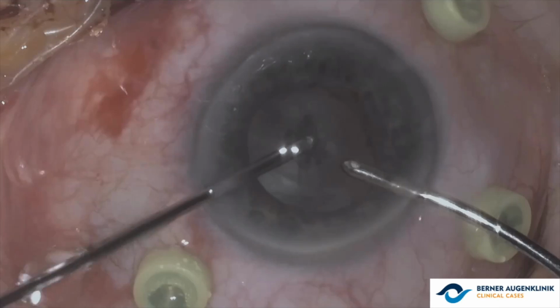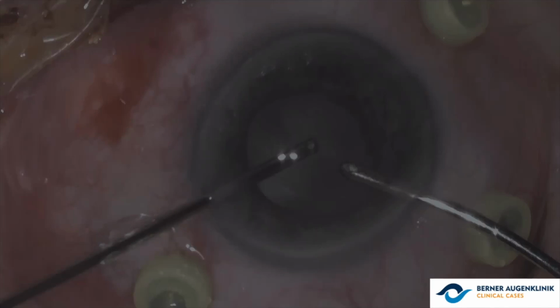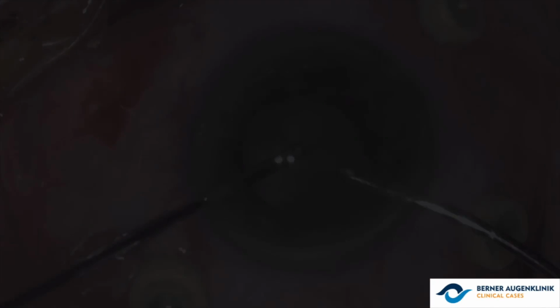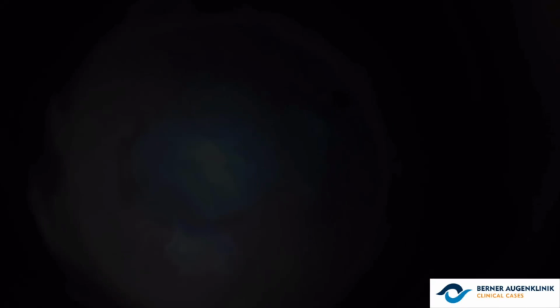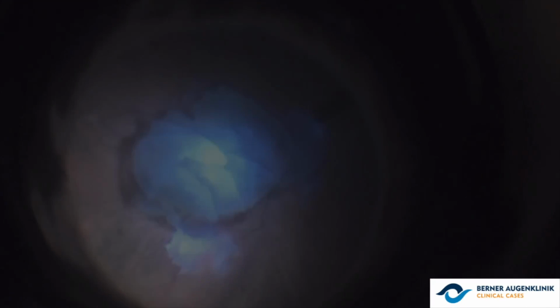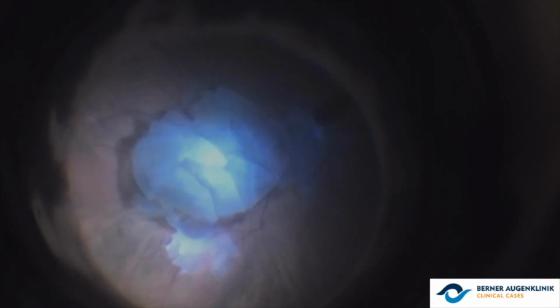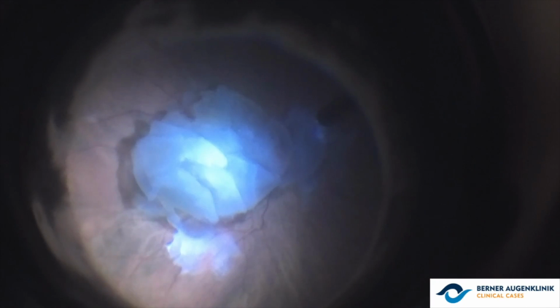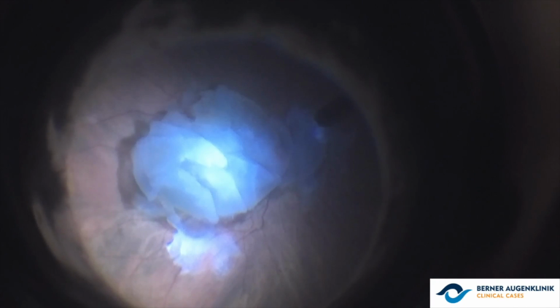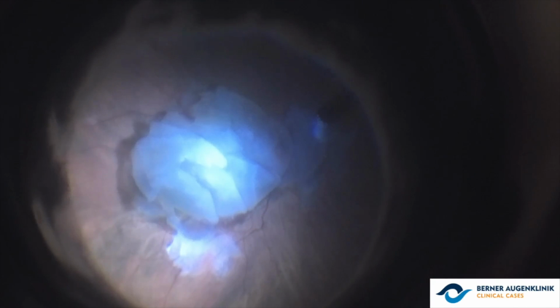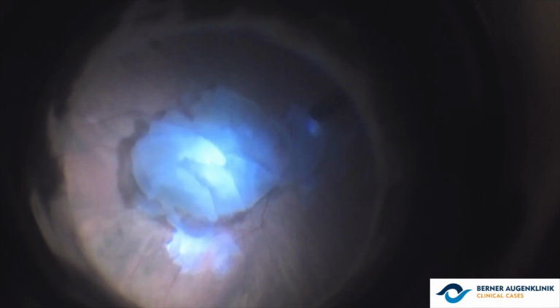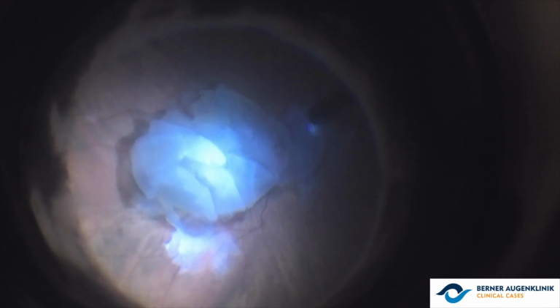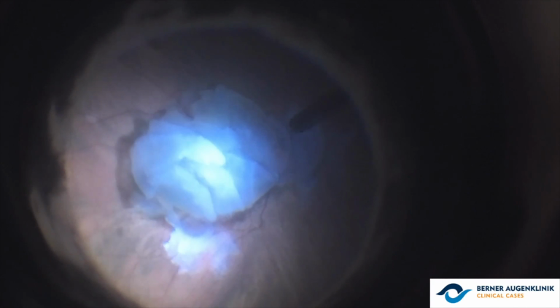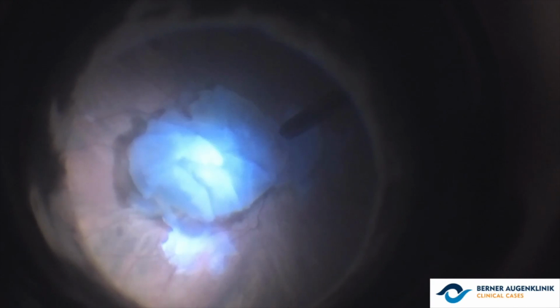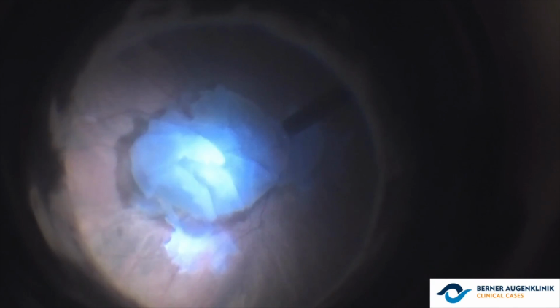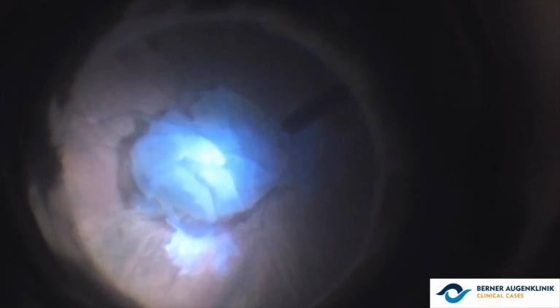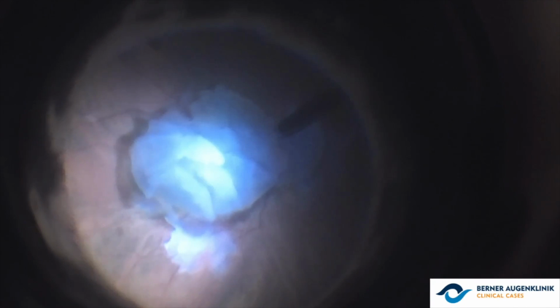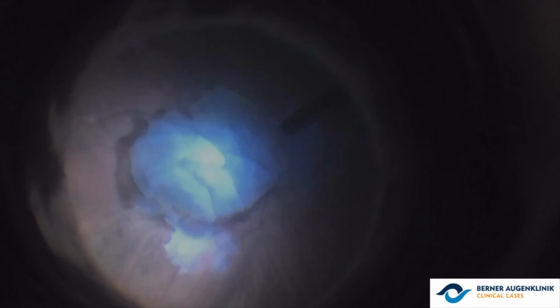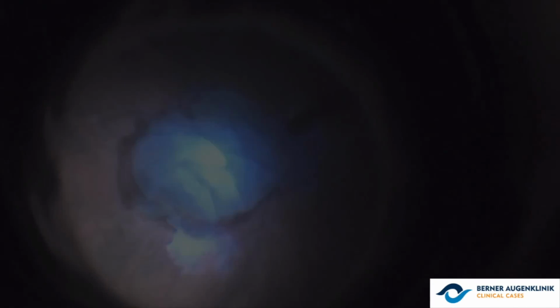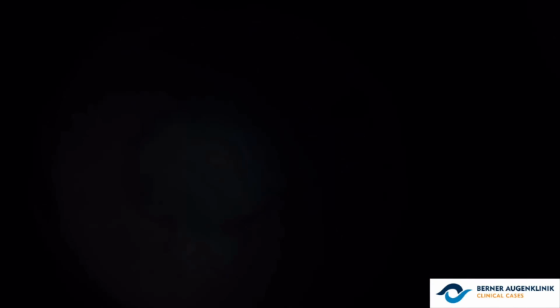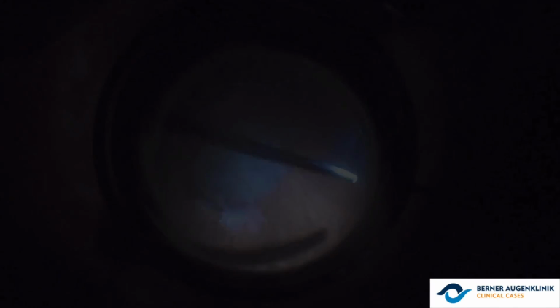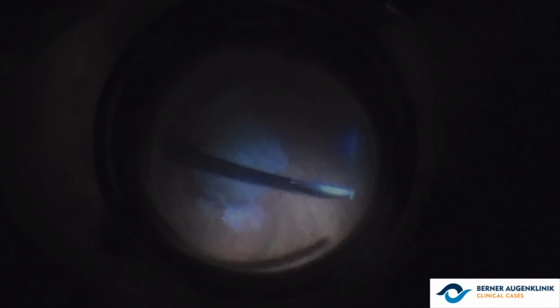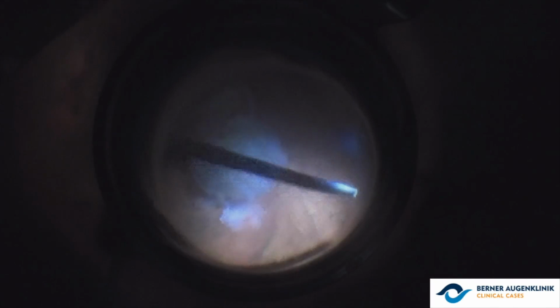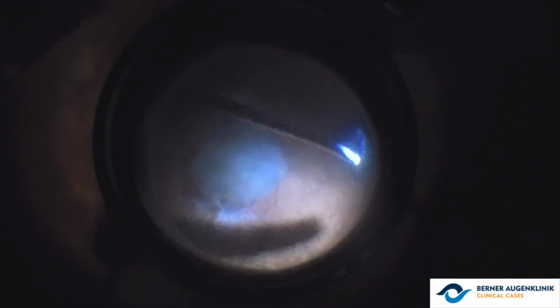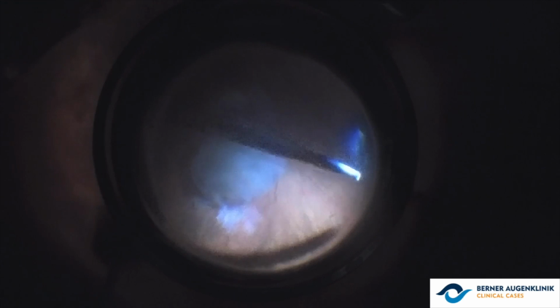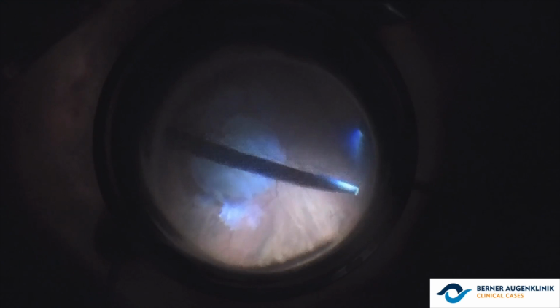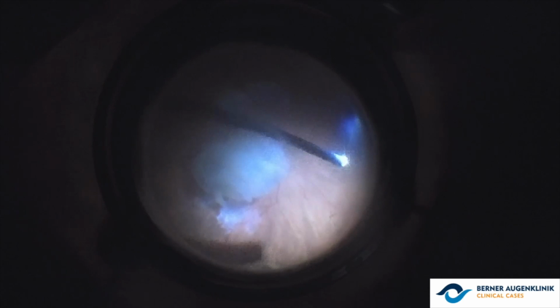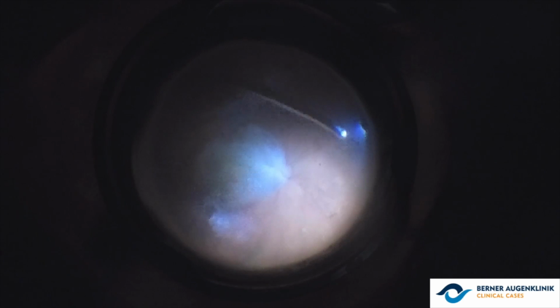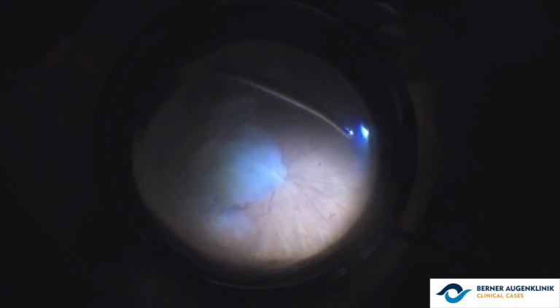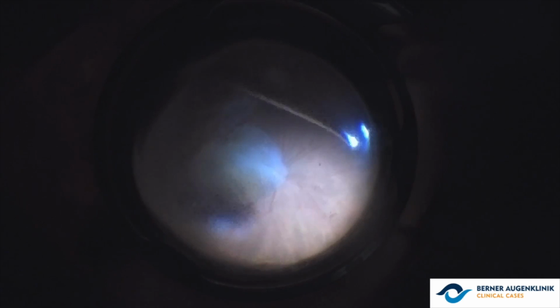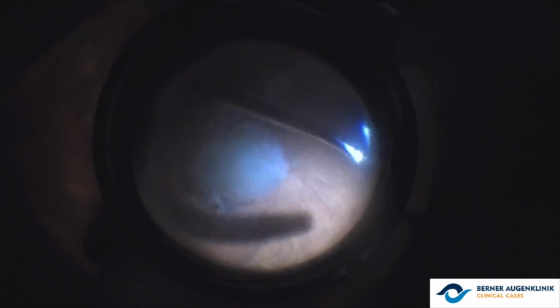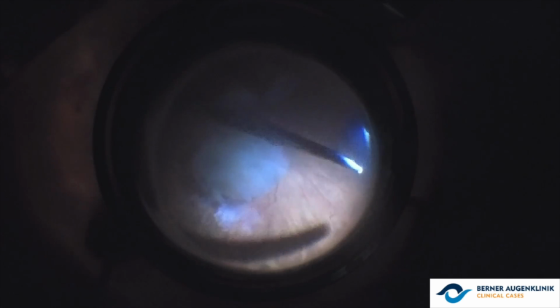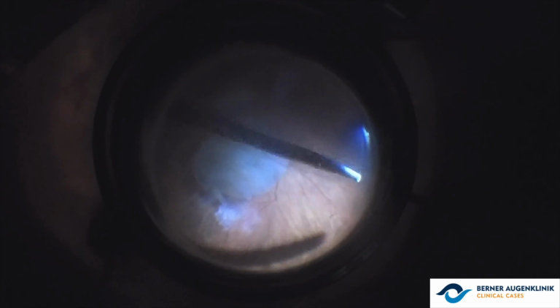Moving on to the posterior vitrectomy, core vitrectomy is initiated, and we notice the presence of the nucleus in the posterior pole.